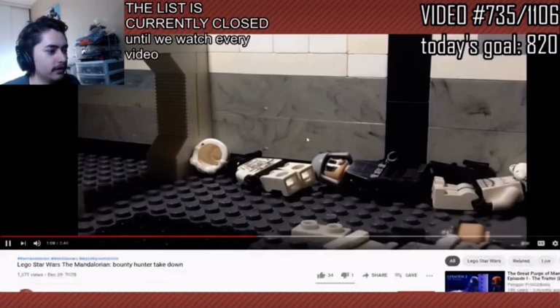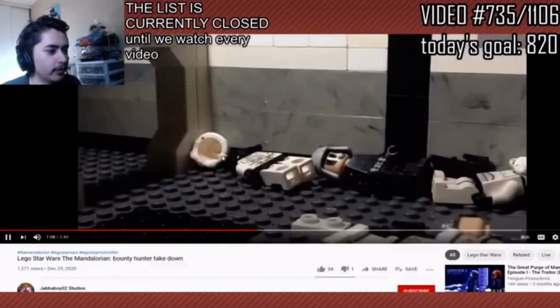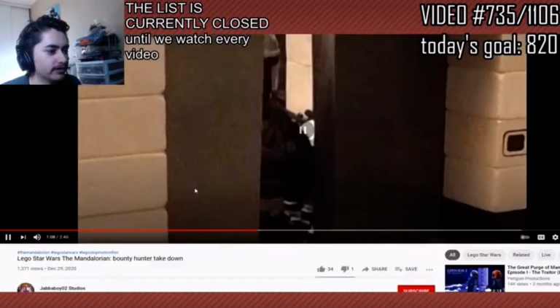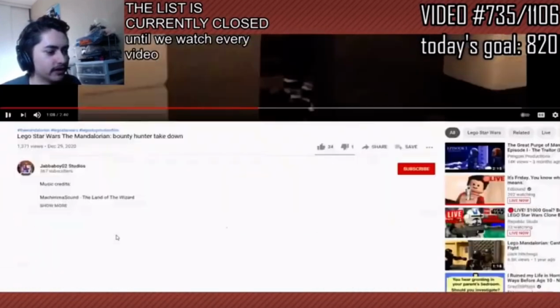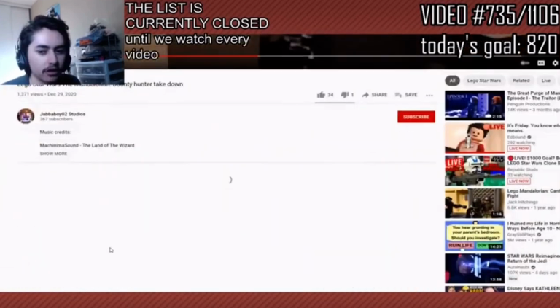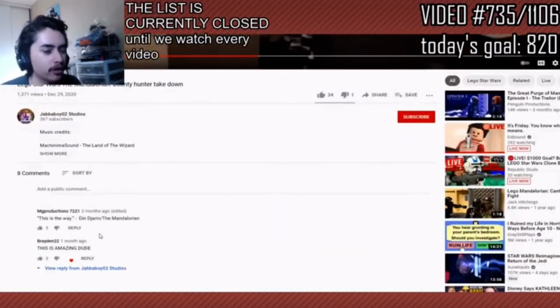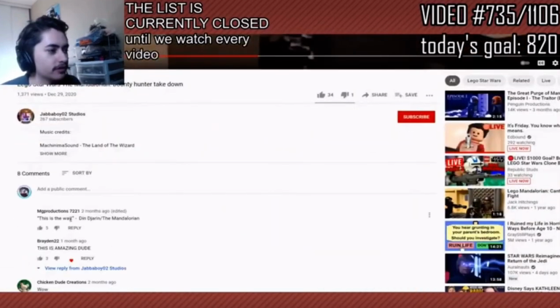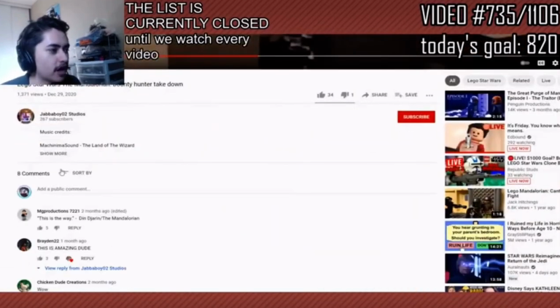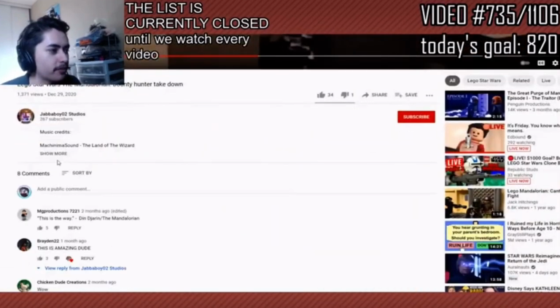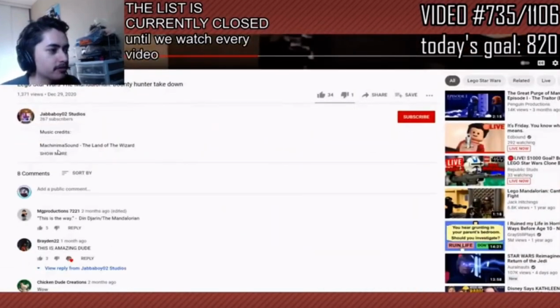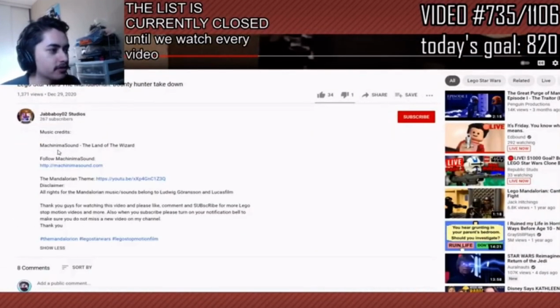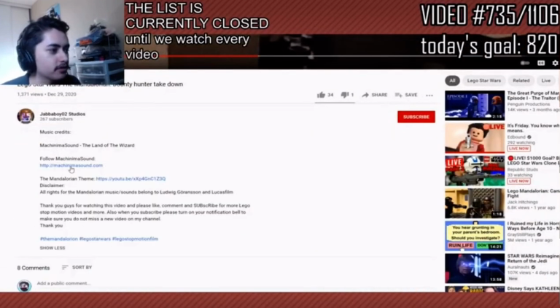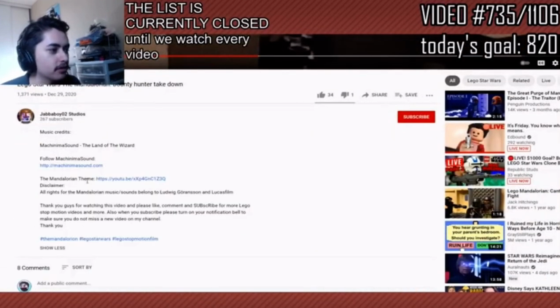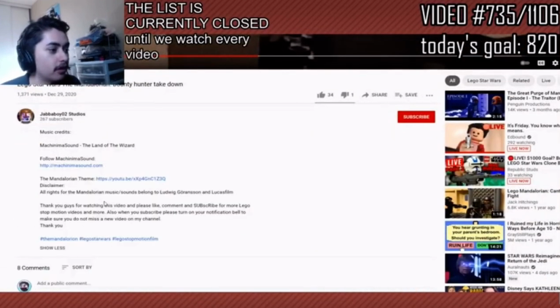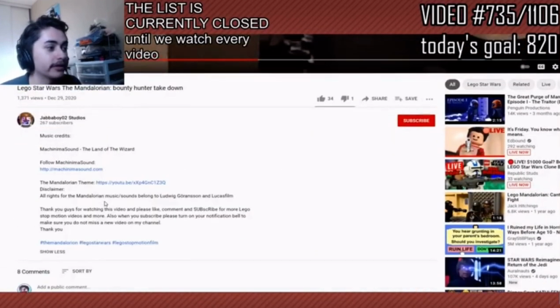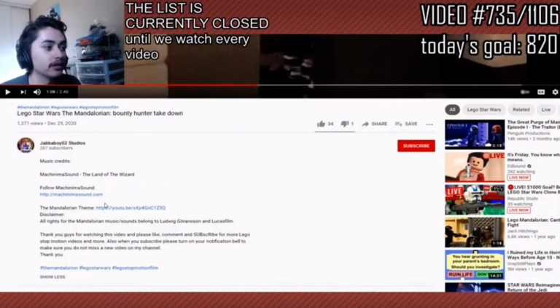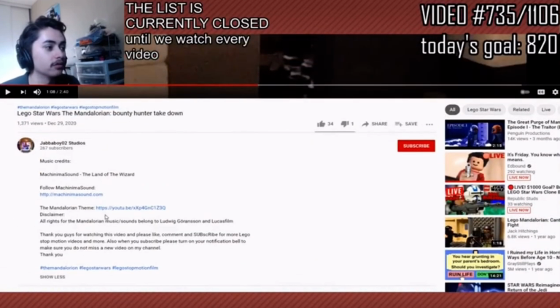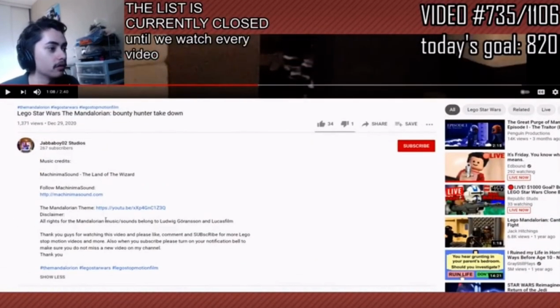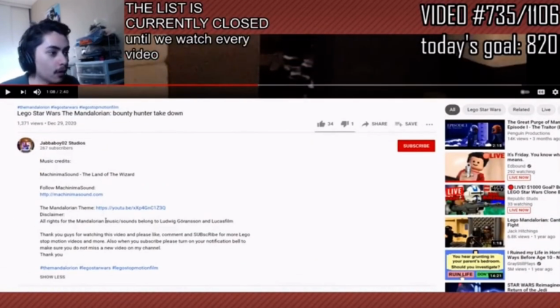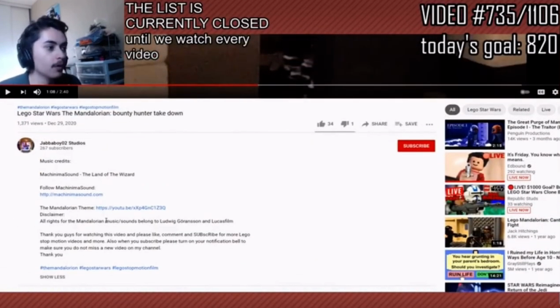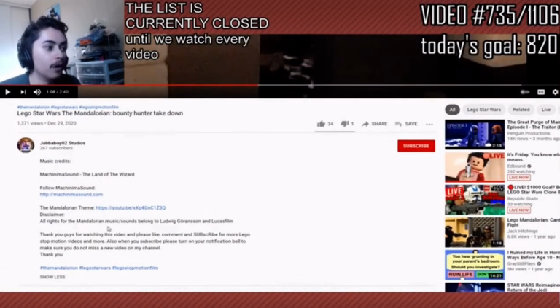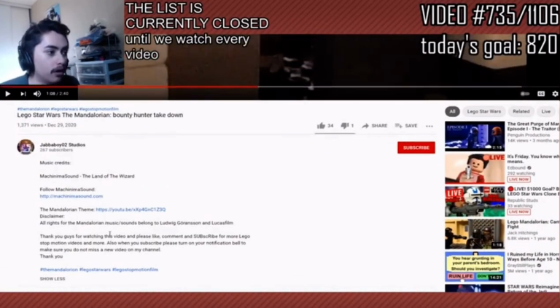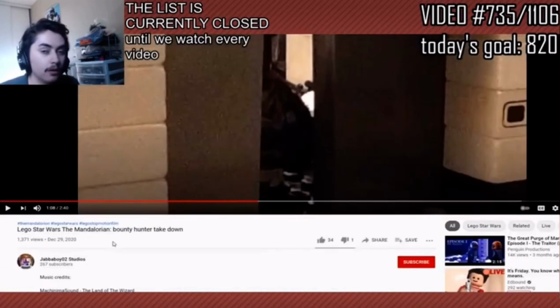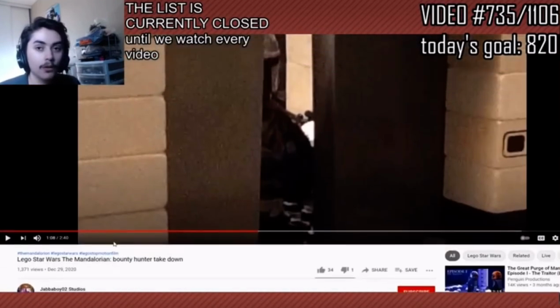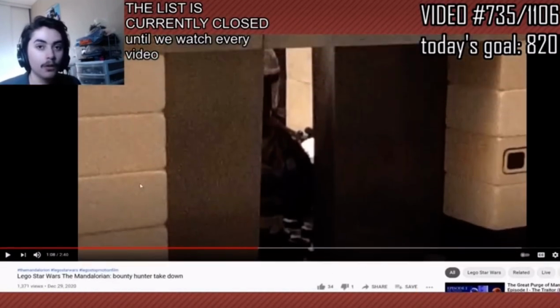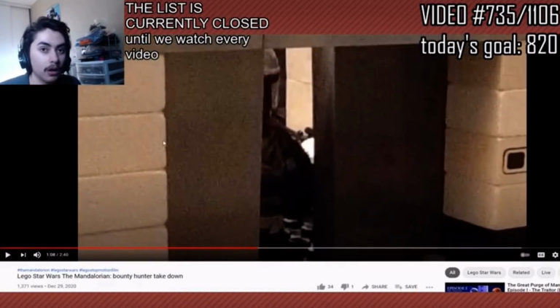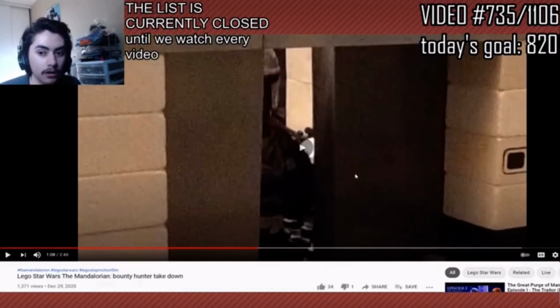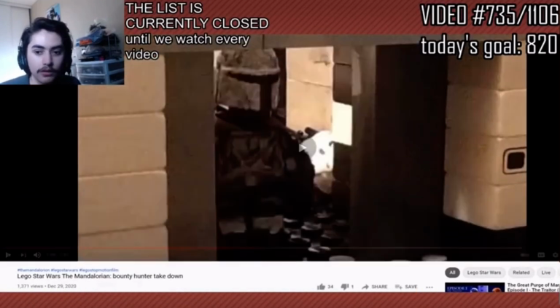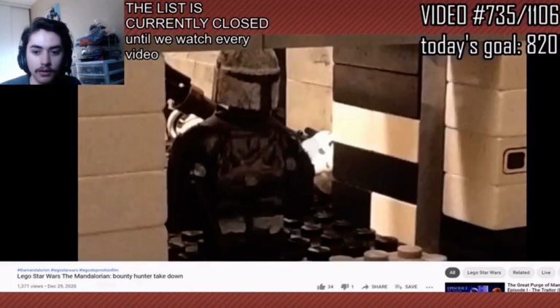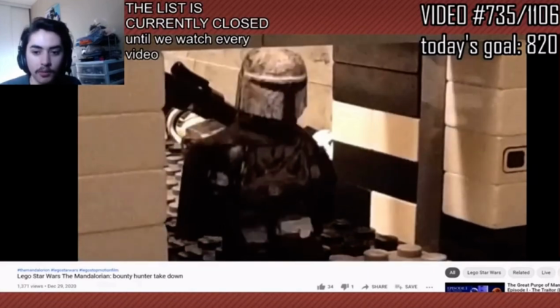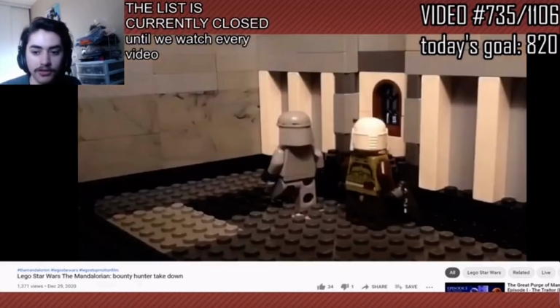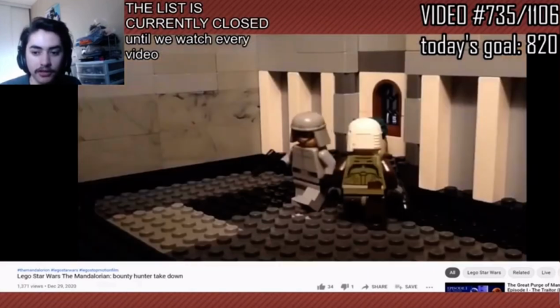Wait a second. Oh no, is this copyrighted music? Oh, thank the lord. Someone got killed.